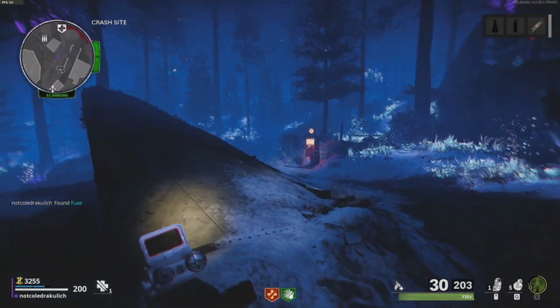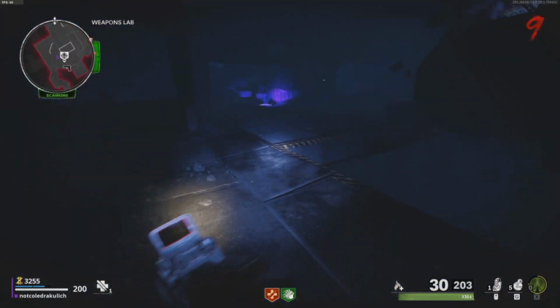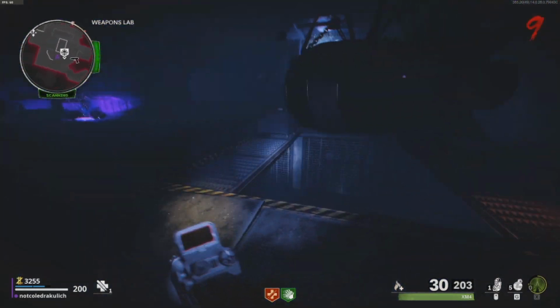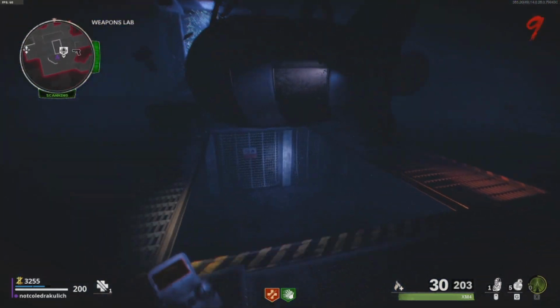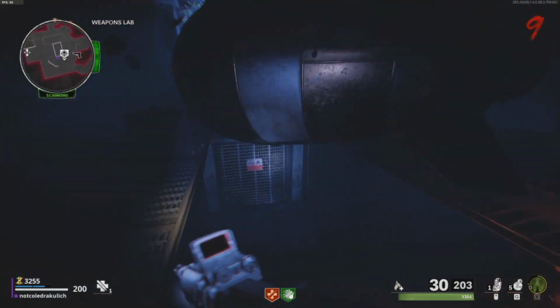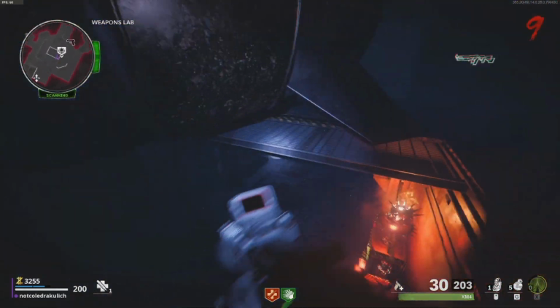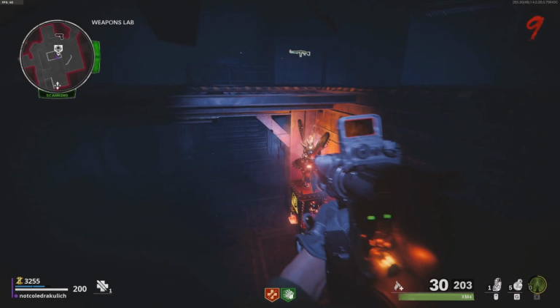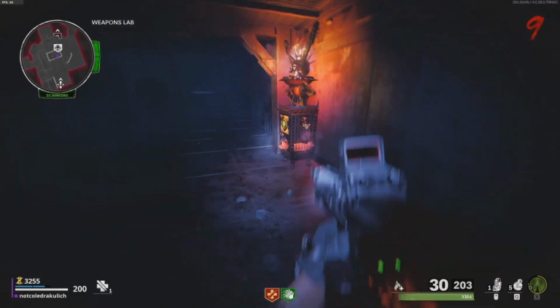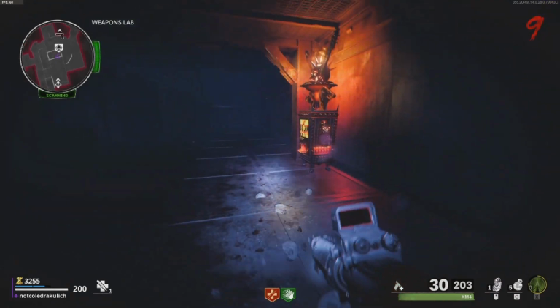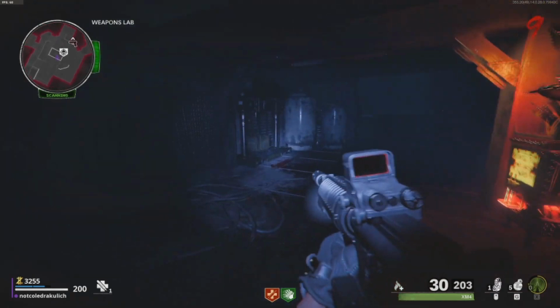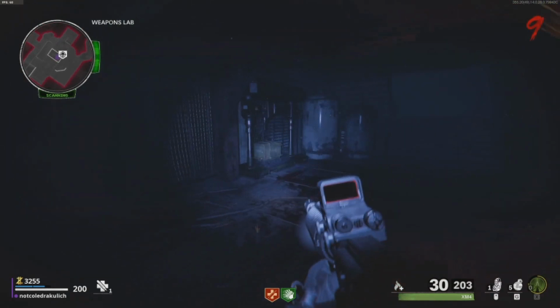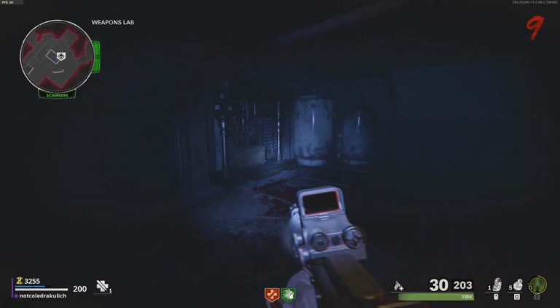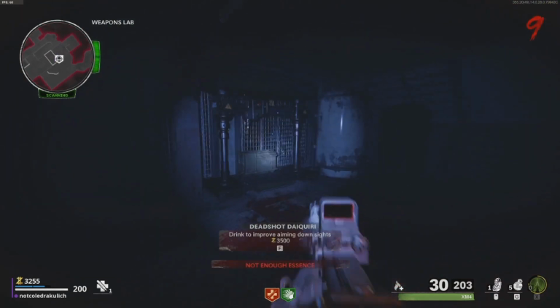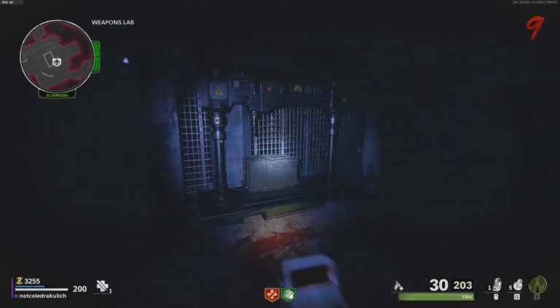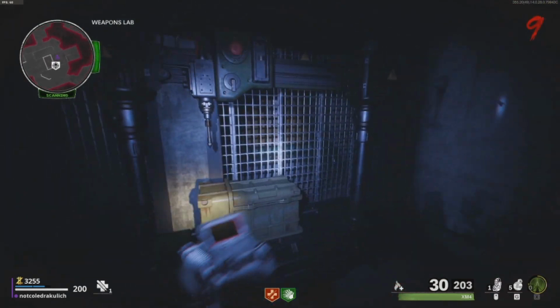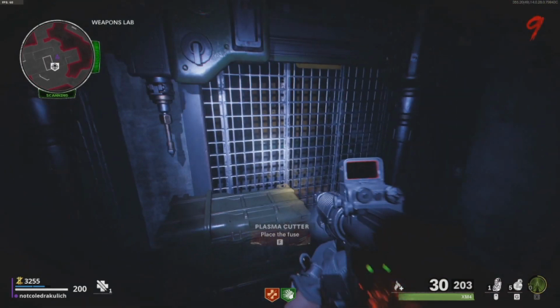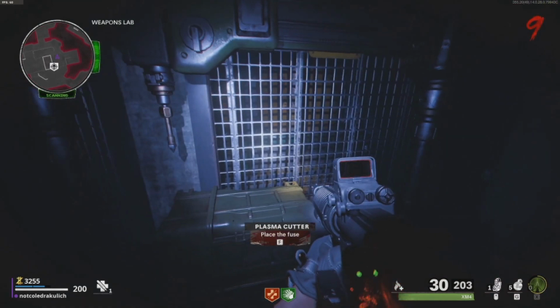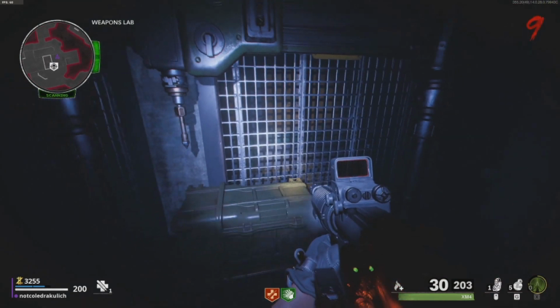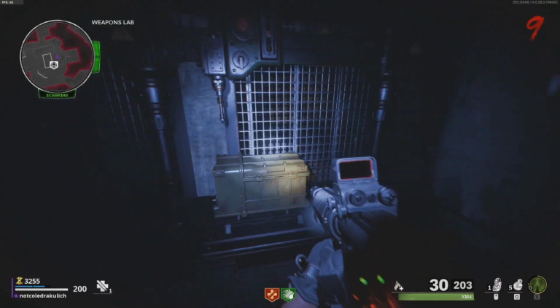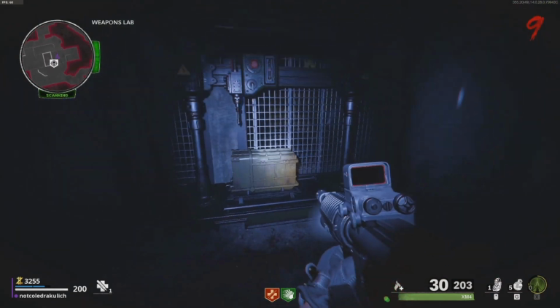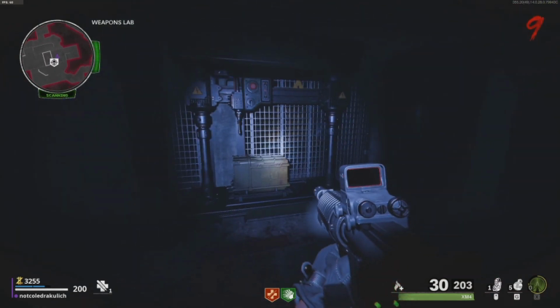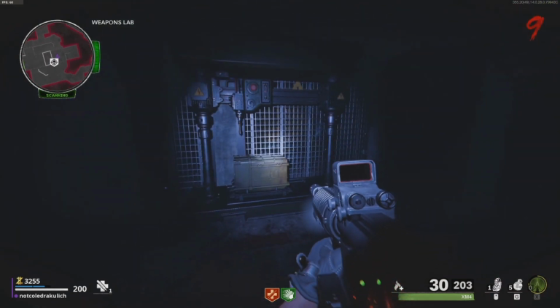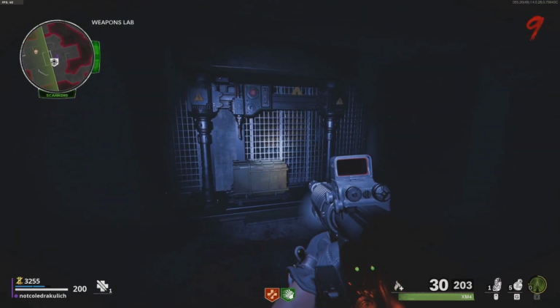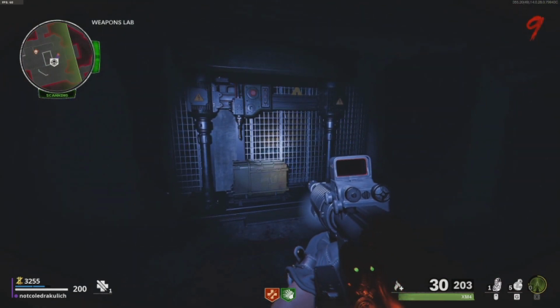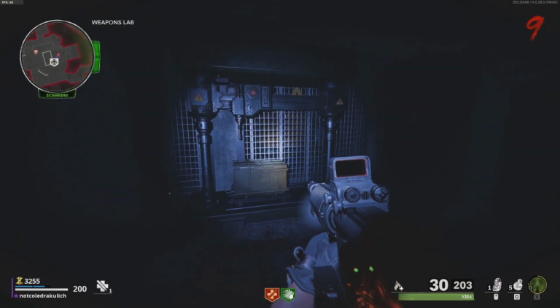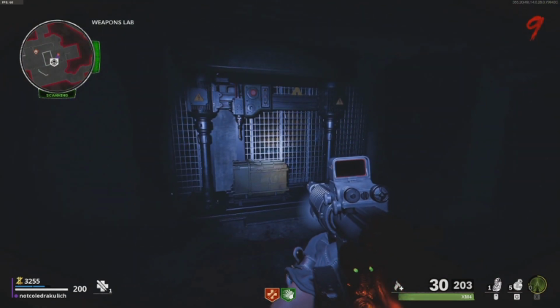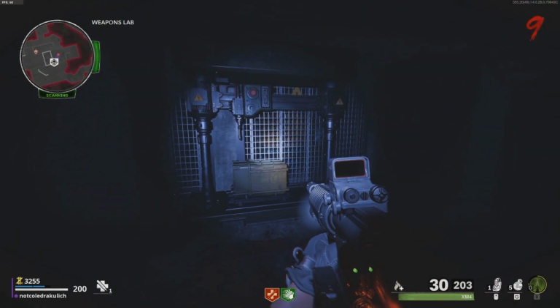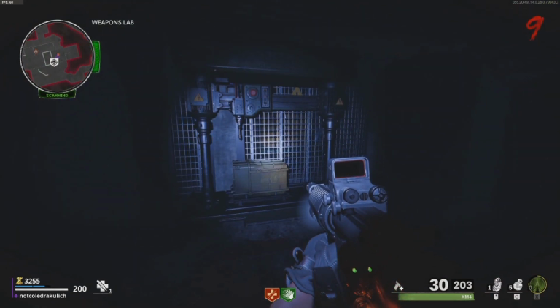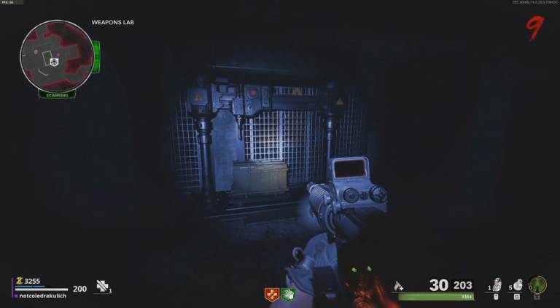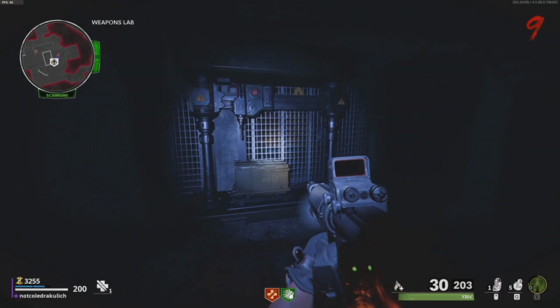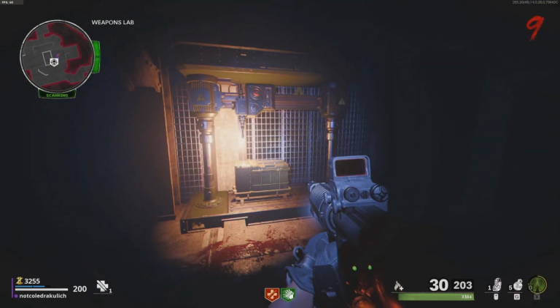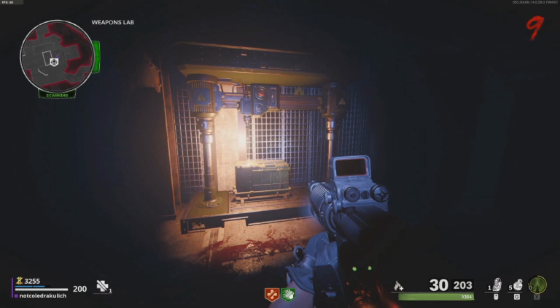You then take the fuse down to the Deadshot Daiquiri machine where you'll be able to find this plasma cutter, only if you go through the correct portal.